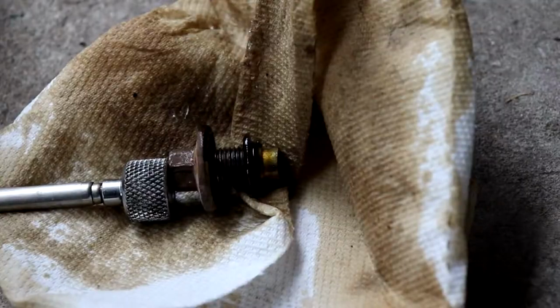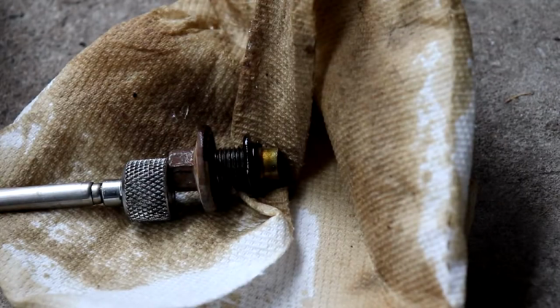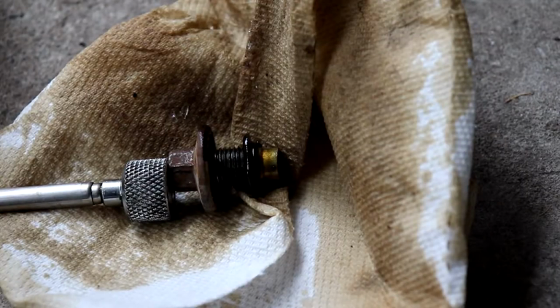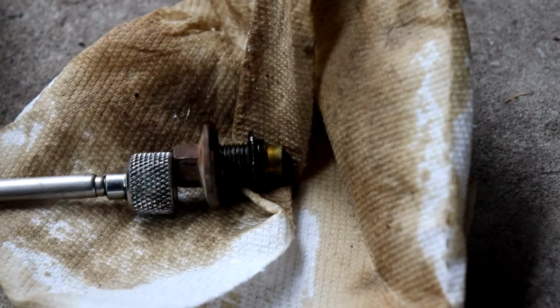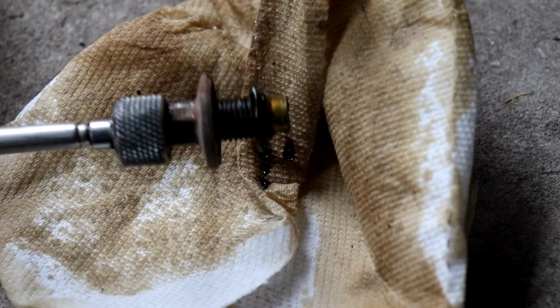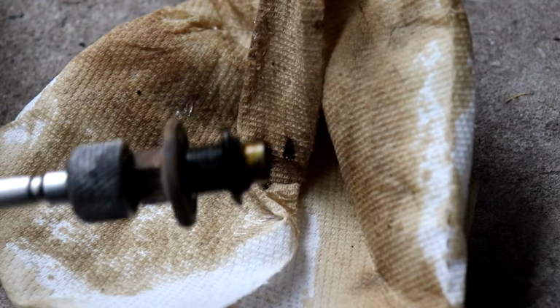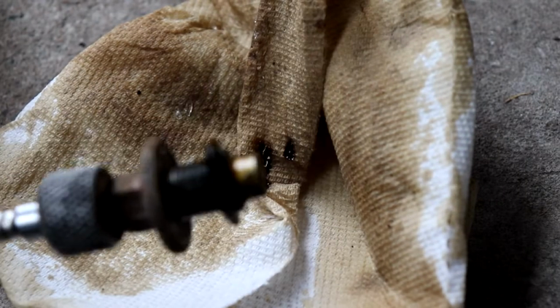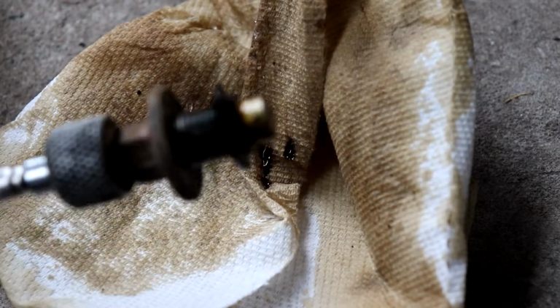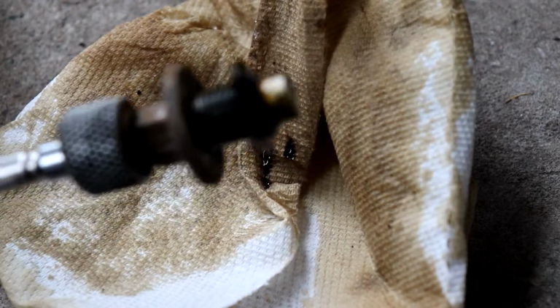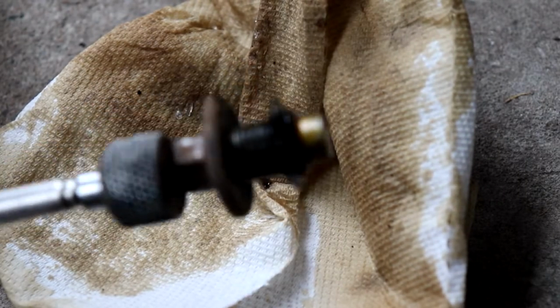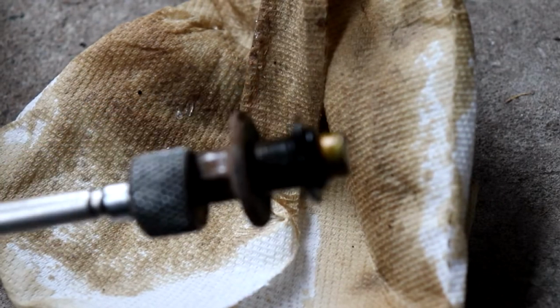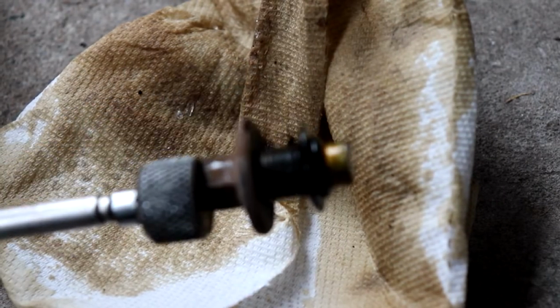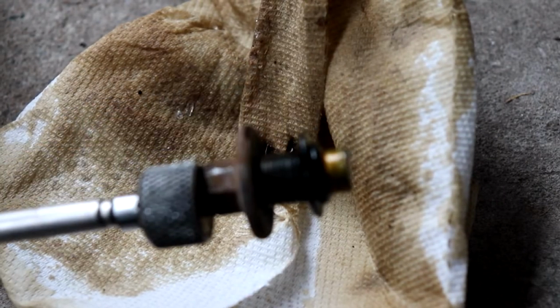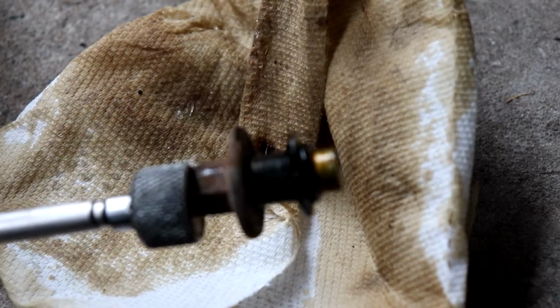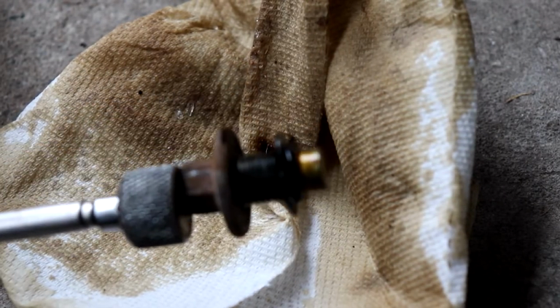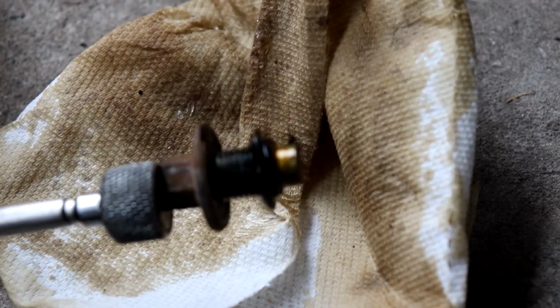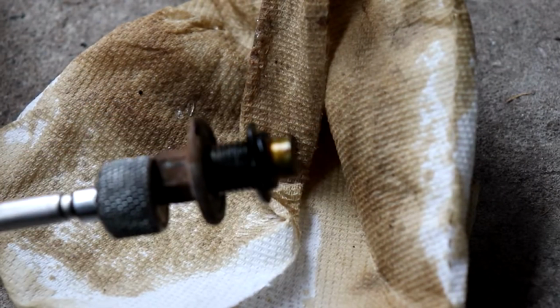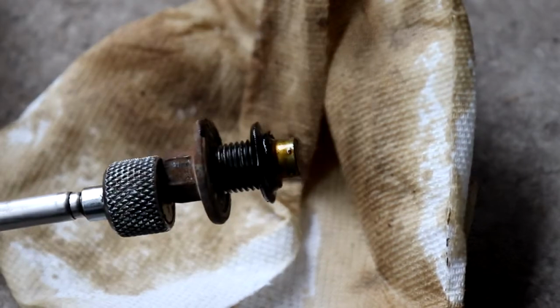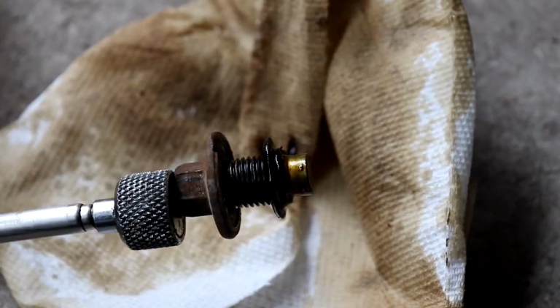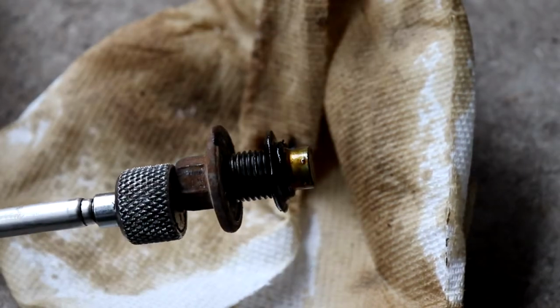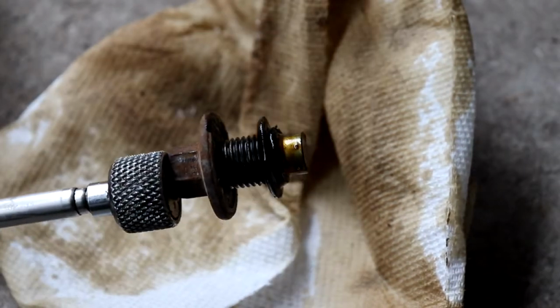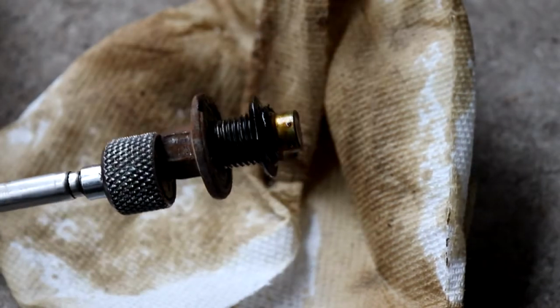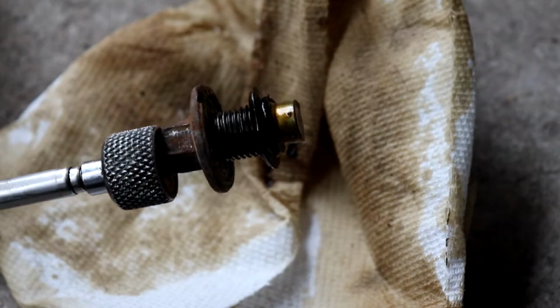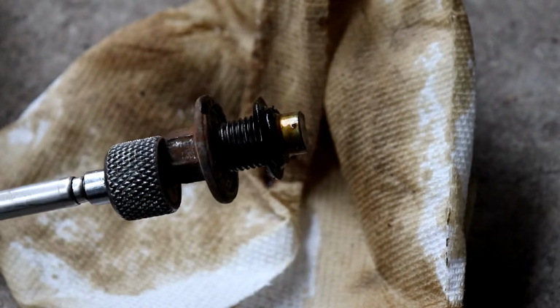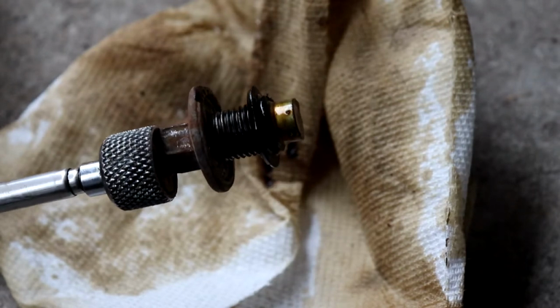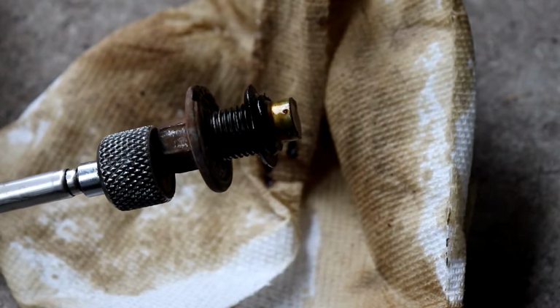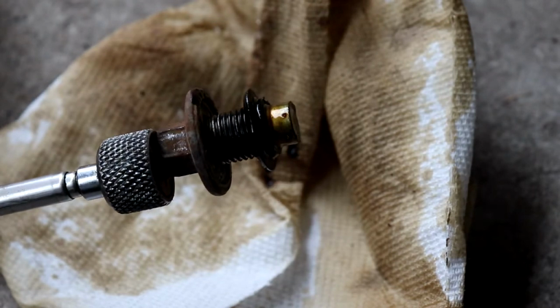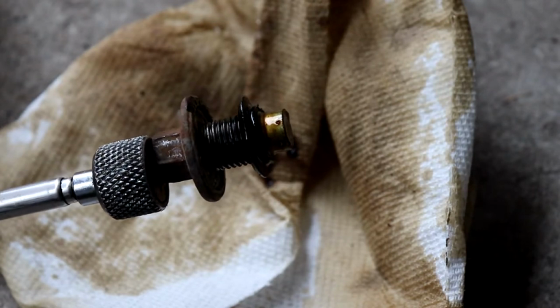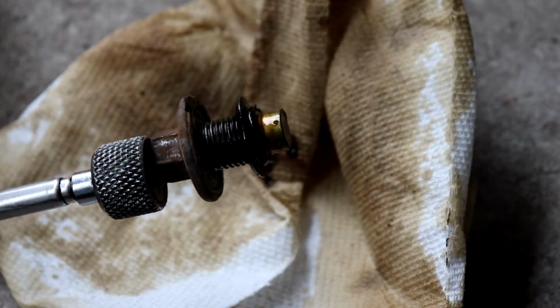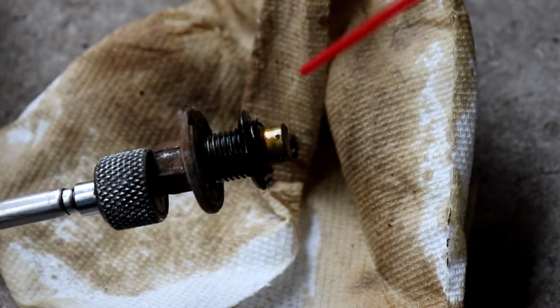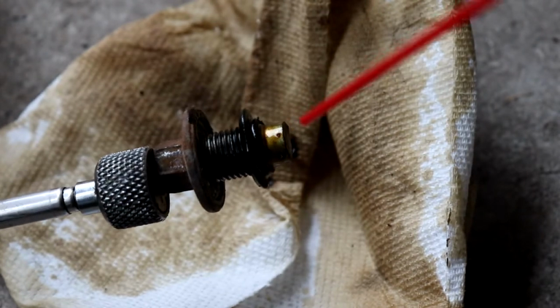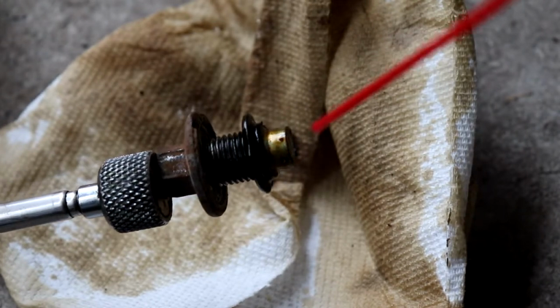While the oil is draining, we're just going to clean up the drain plug and push back the rubber gasket.